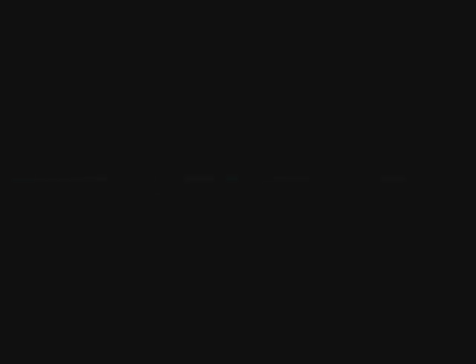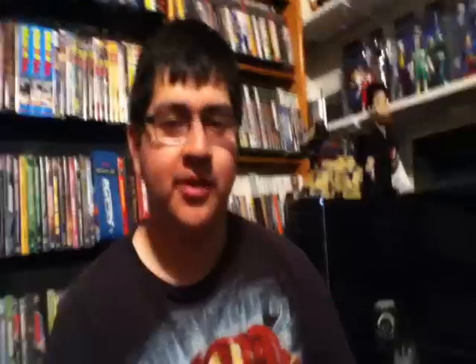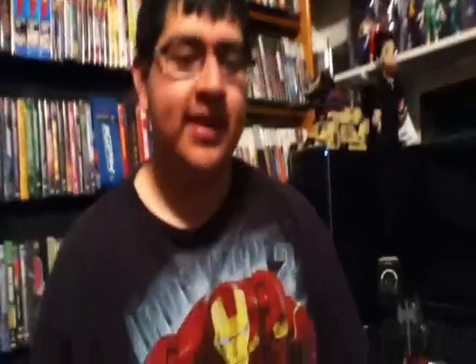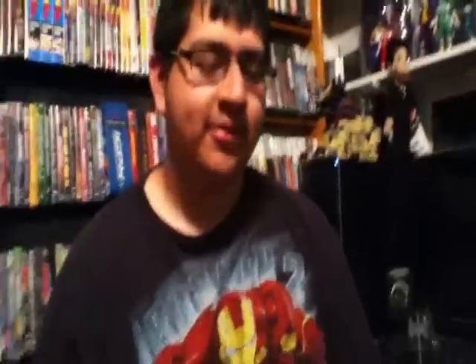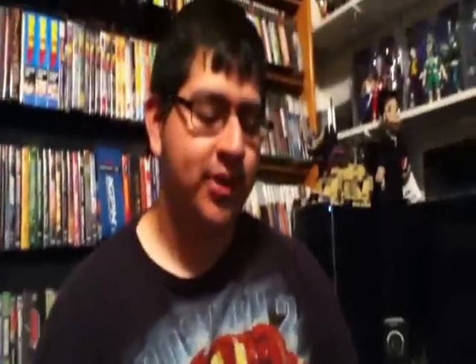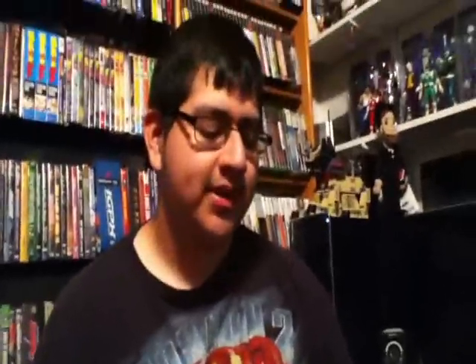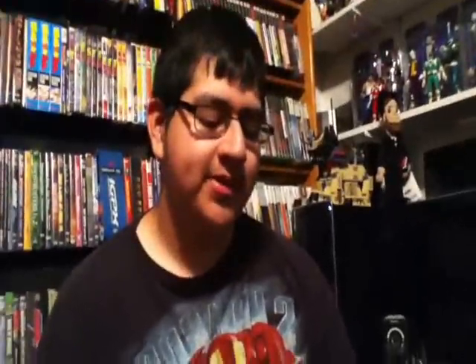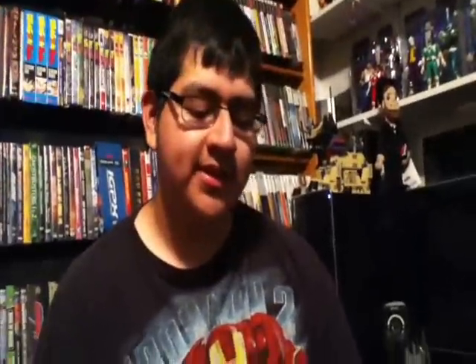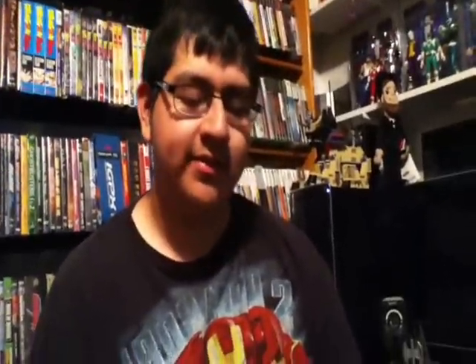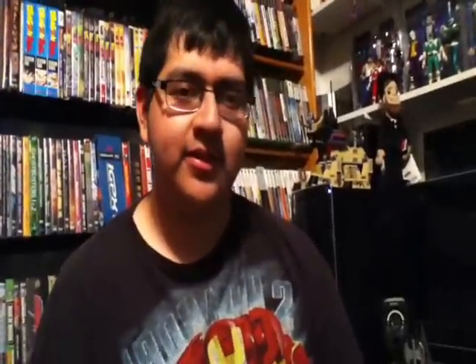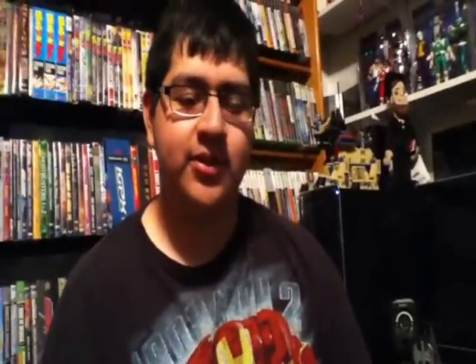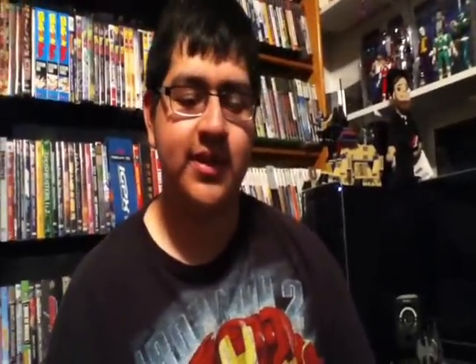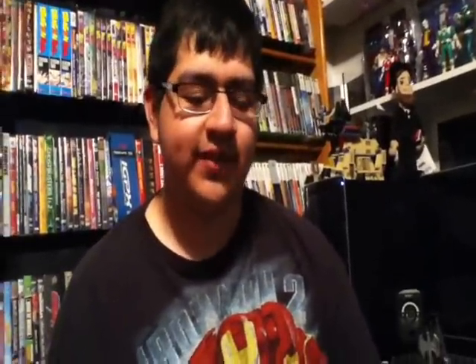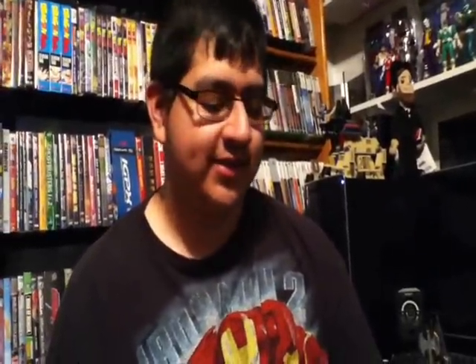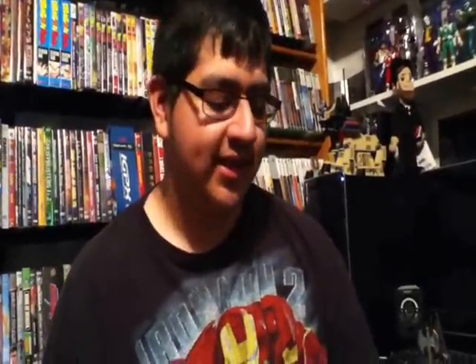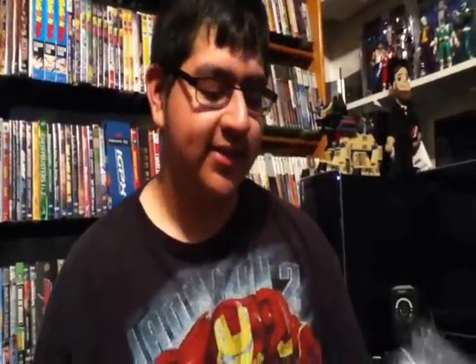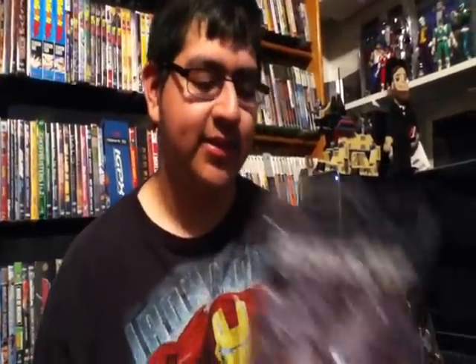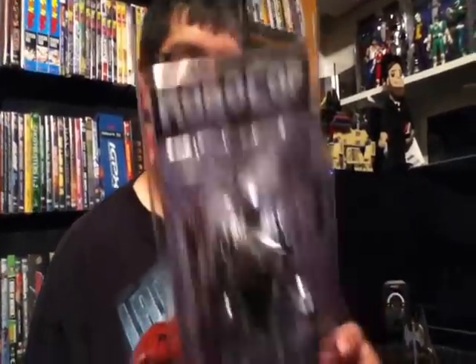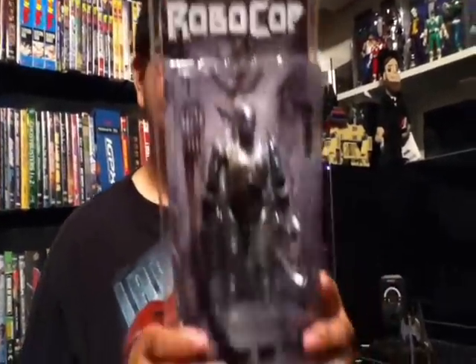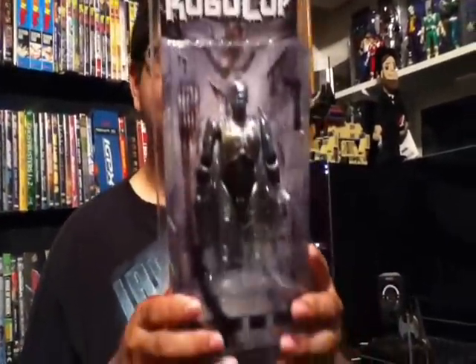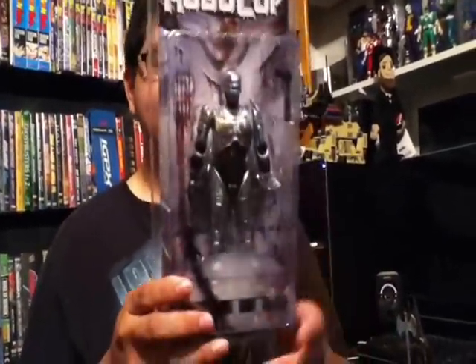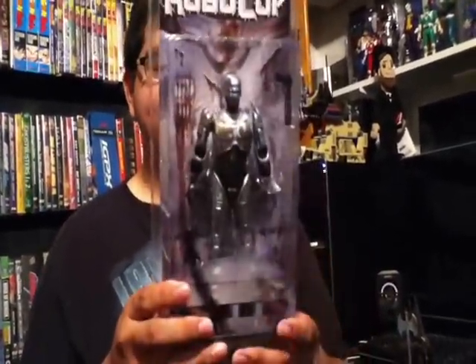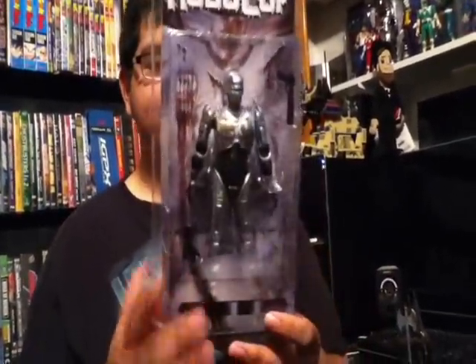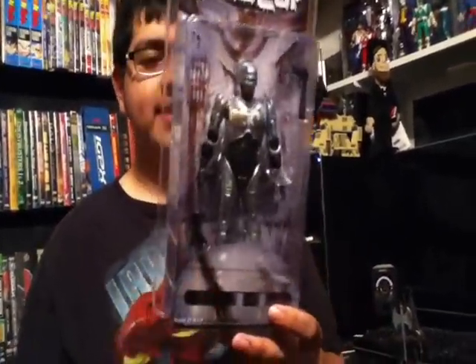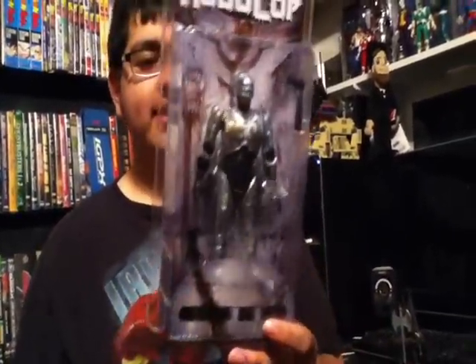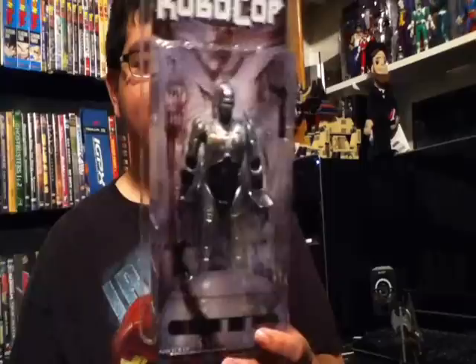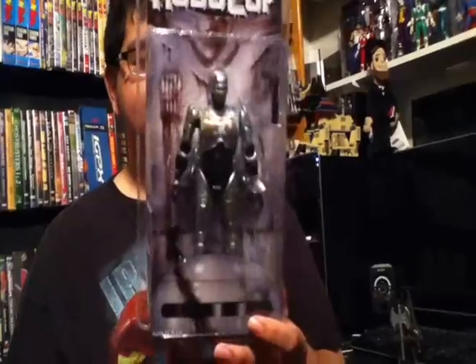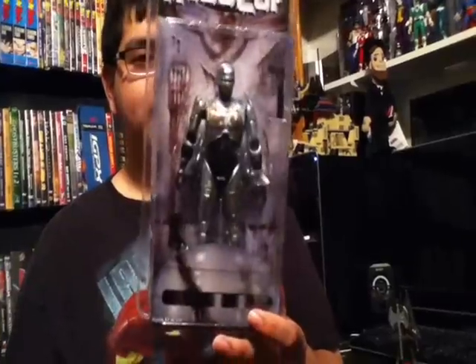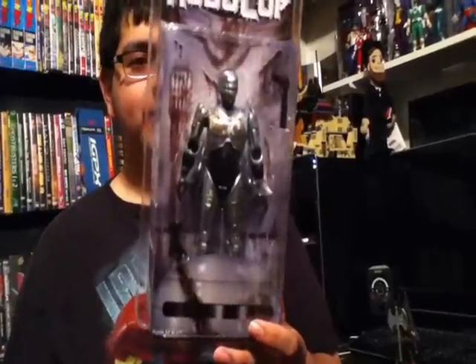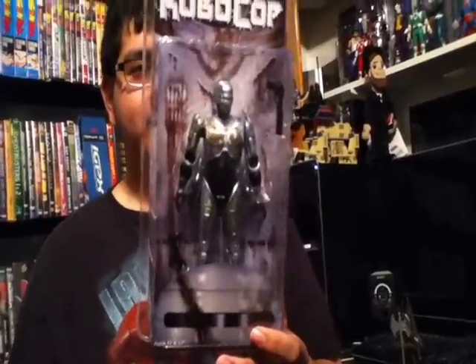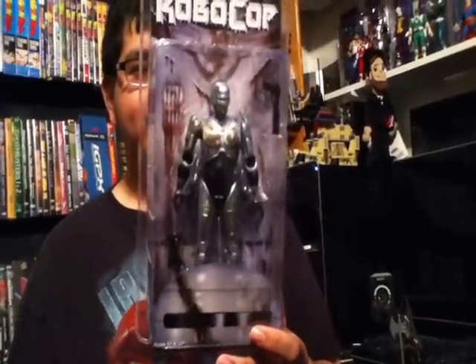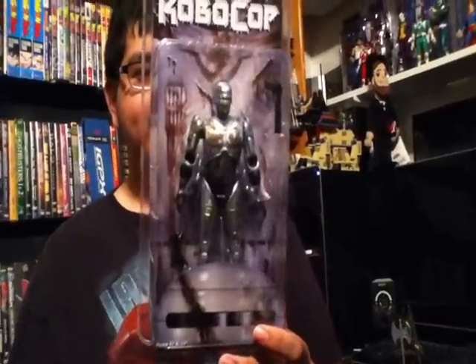We're back with quick pickups. I went to Toys R Us and found this really awesome Robocop Battle Damage one, really cool from NECA.